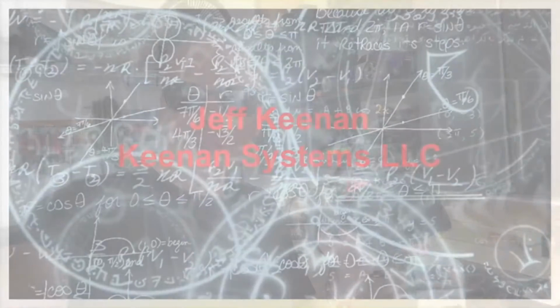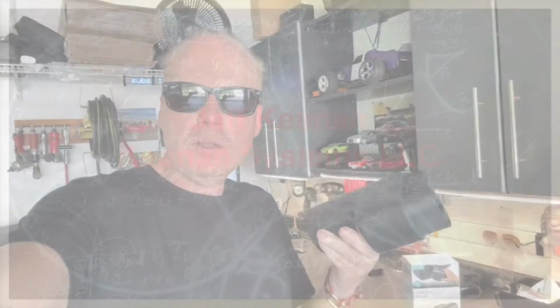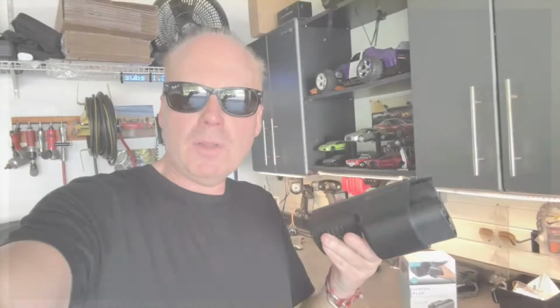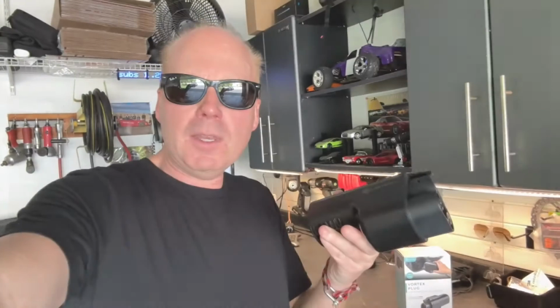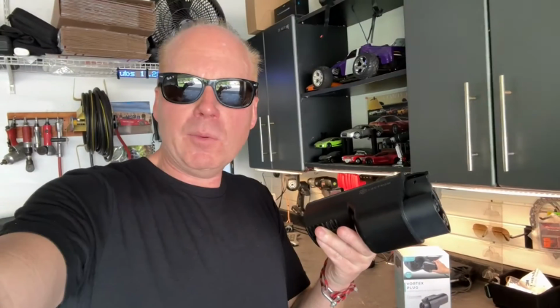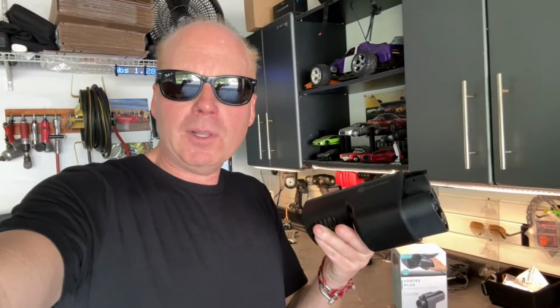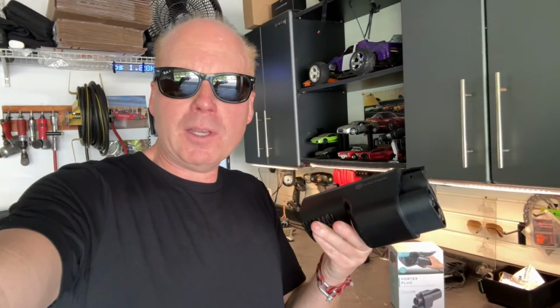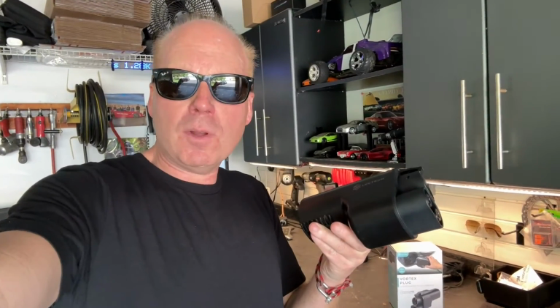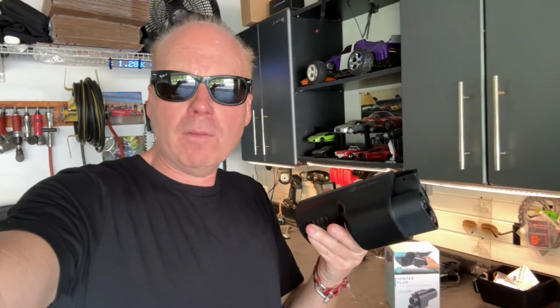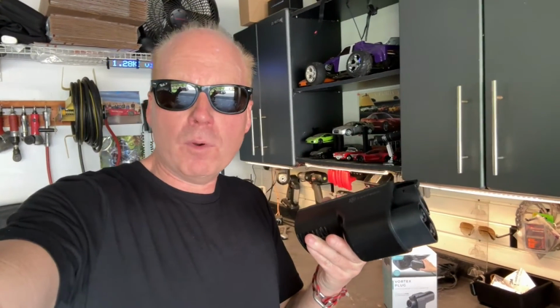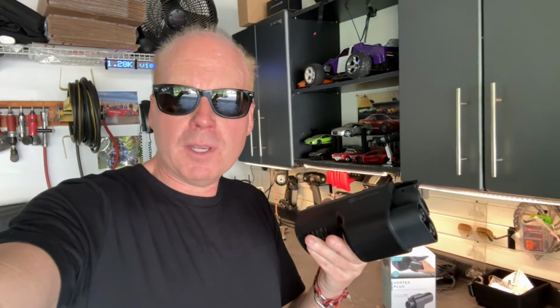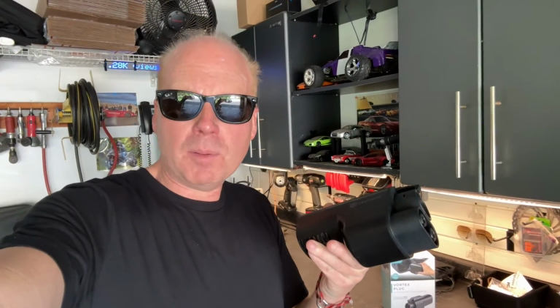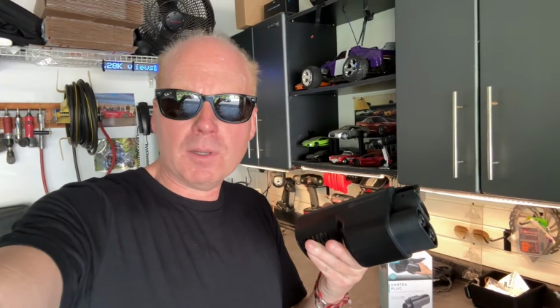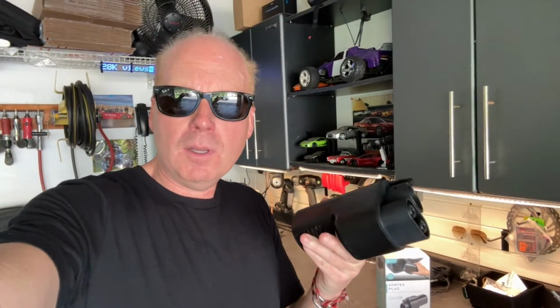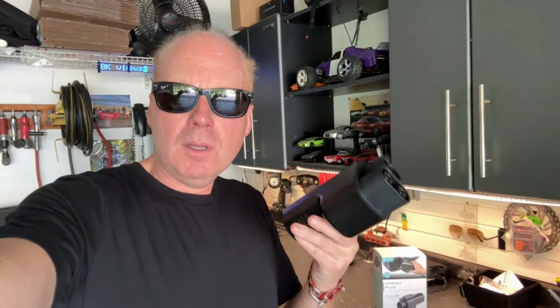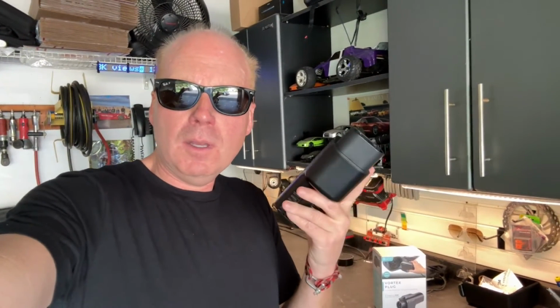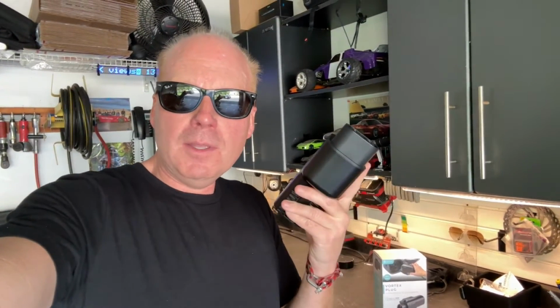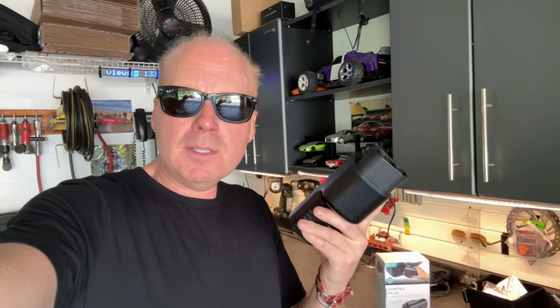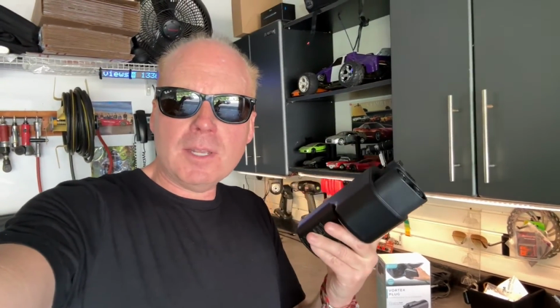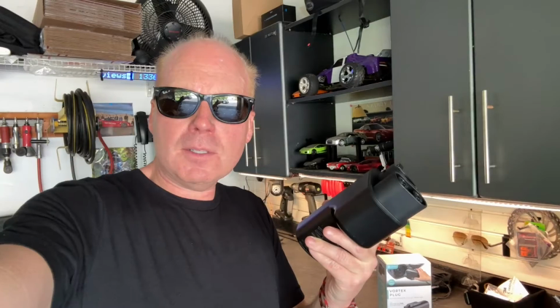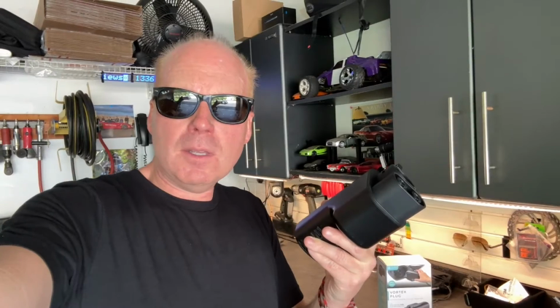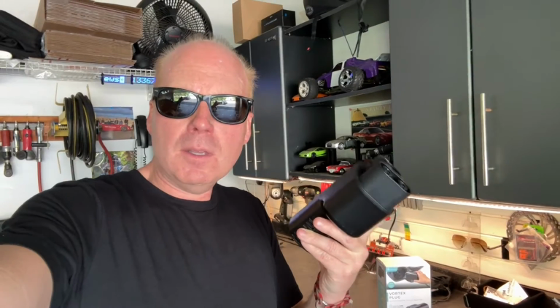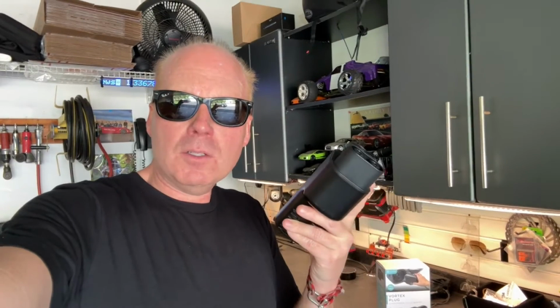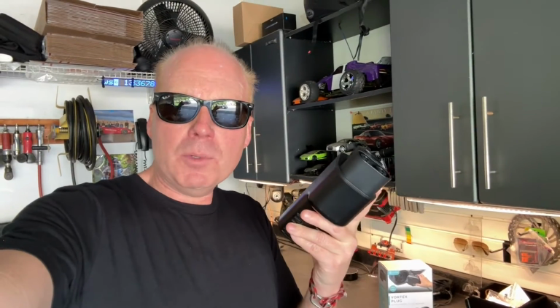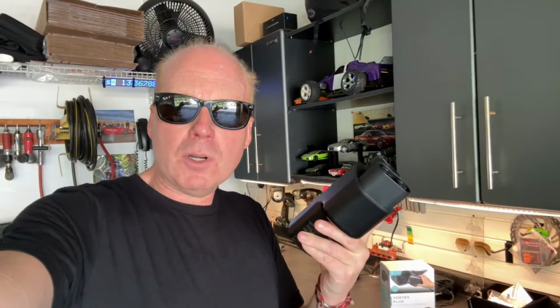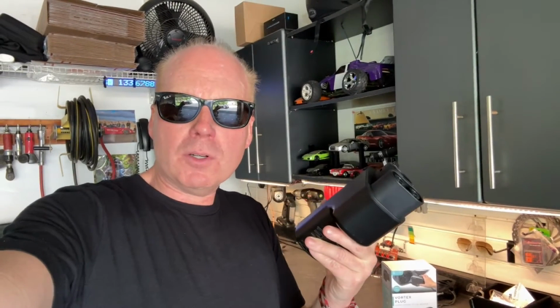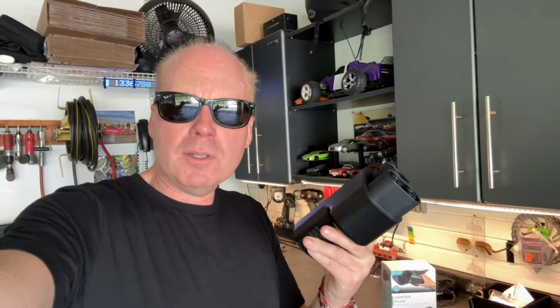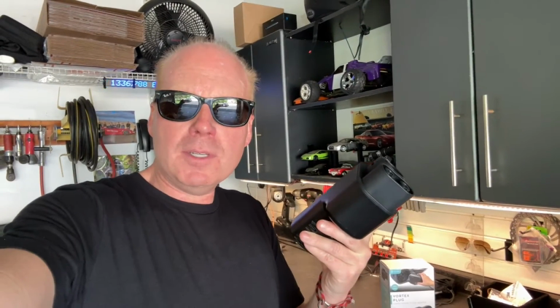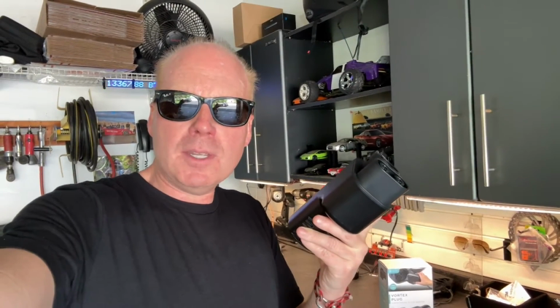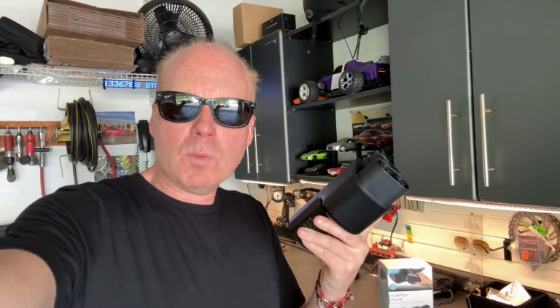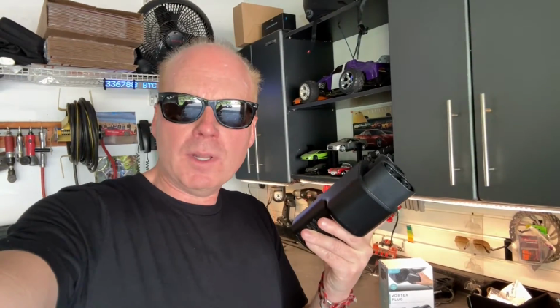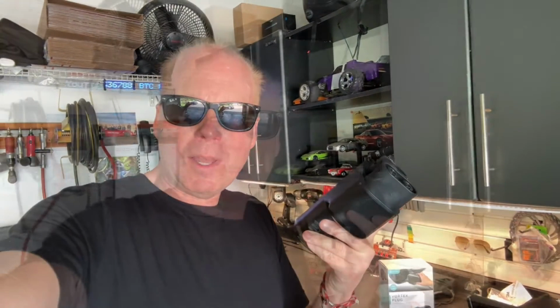Jeff Keene here with the Electron Vortex plug. This is a Tesla supercharger to CCS1 adapter.